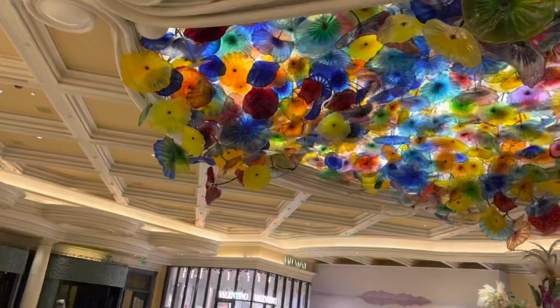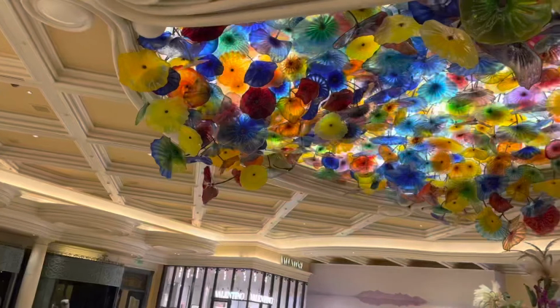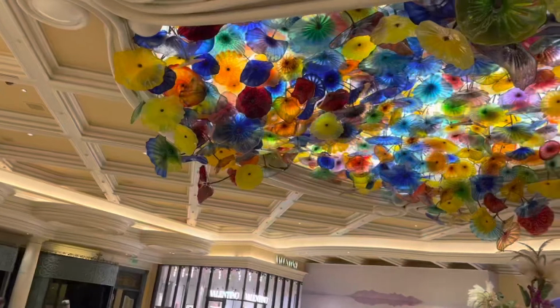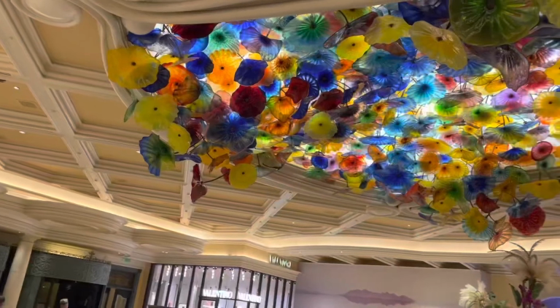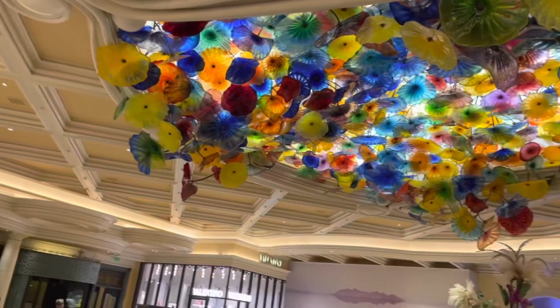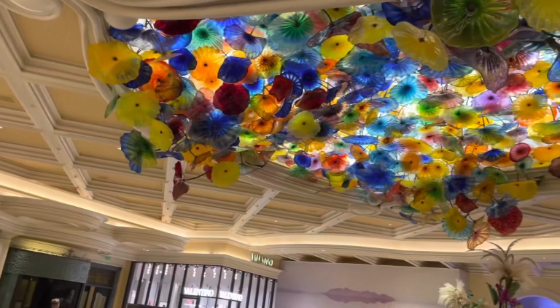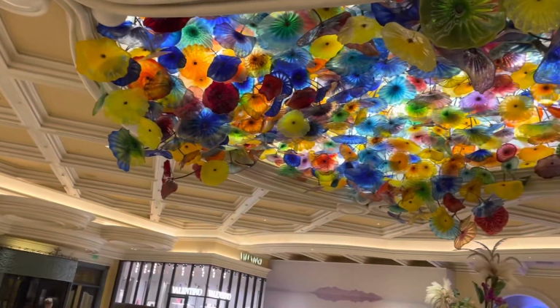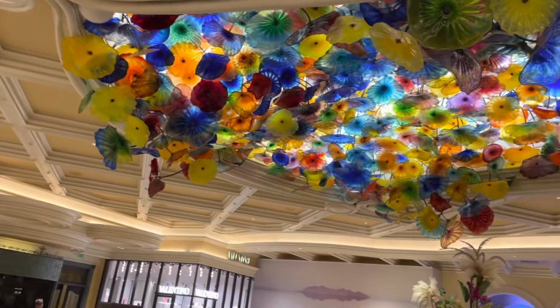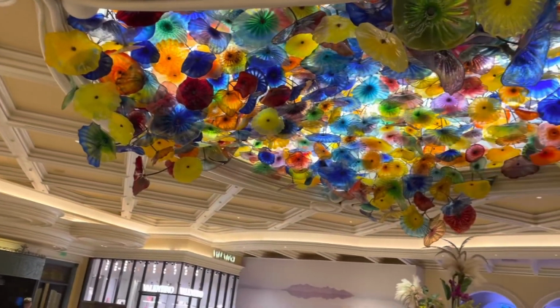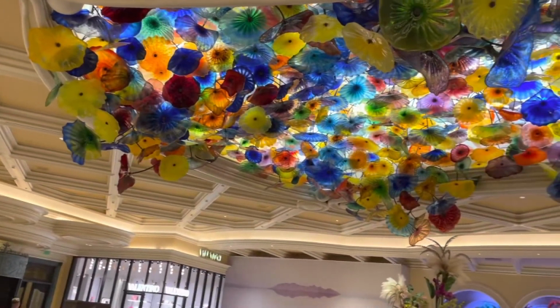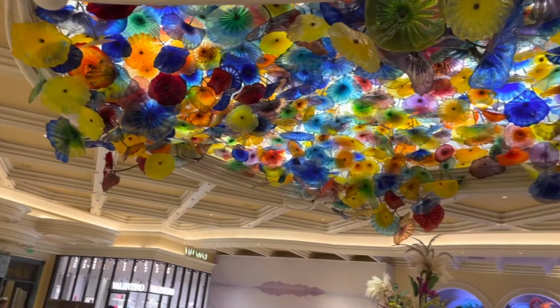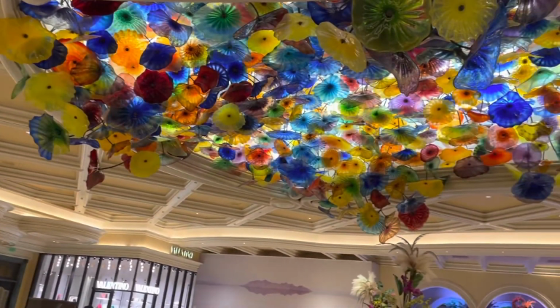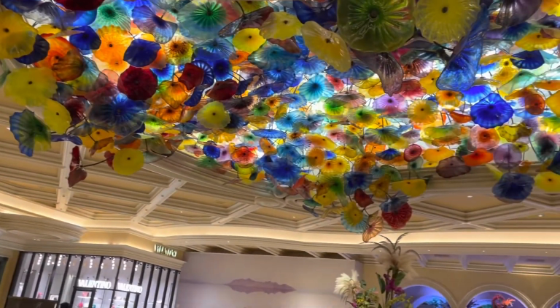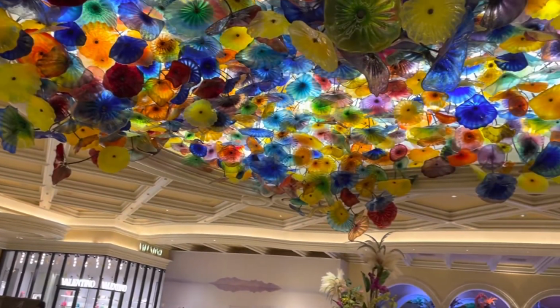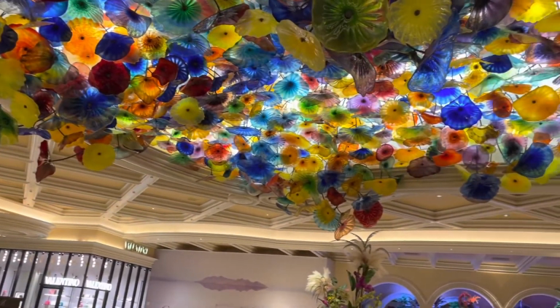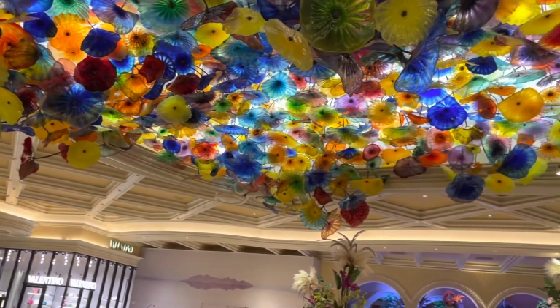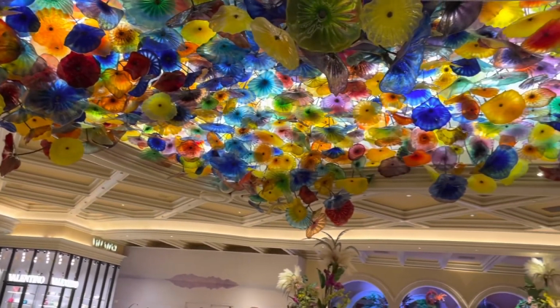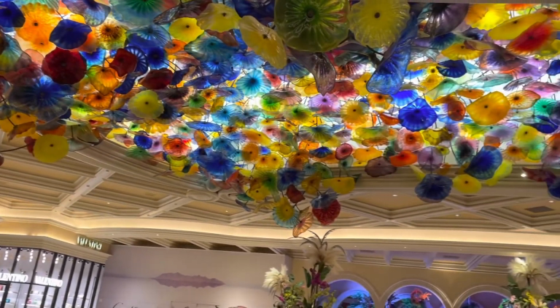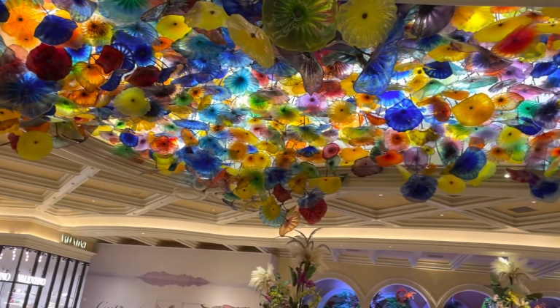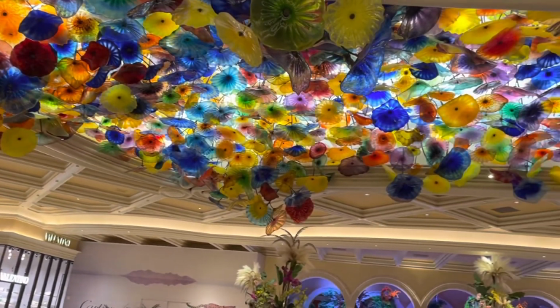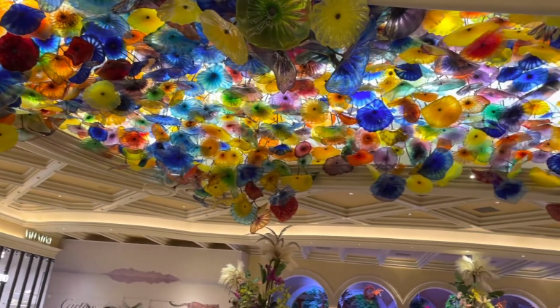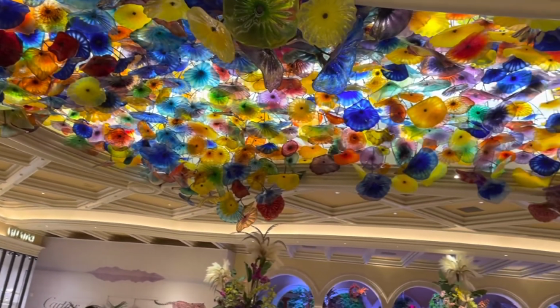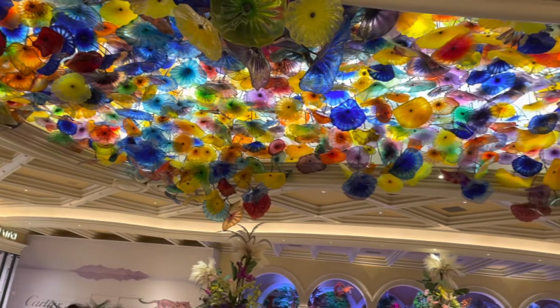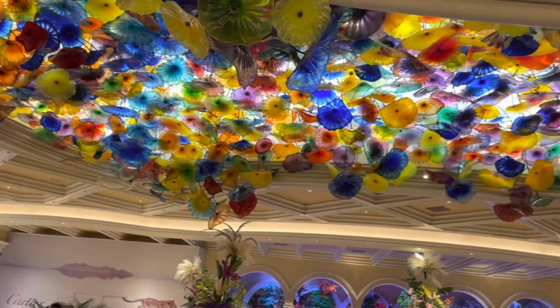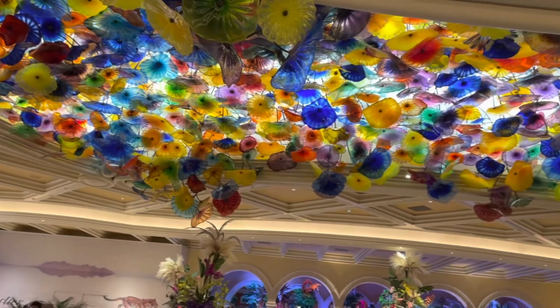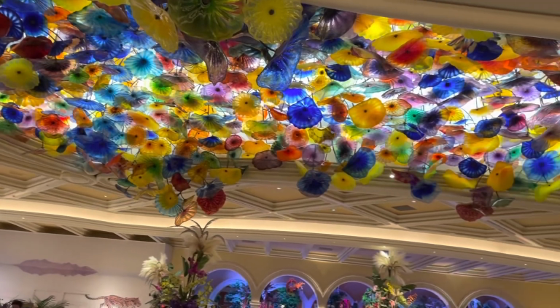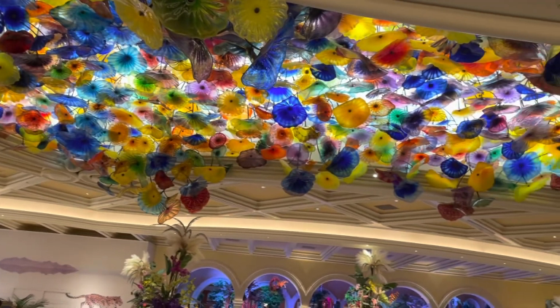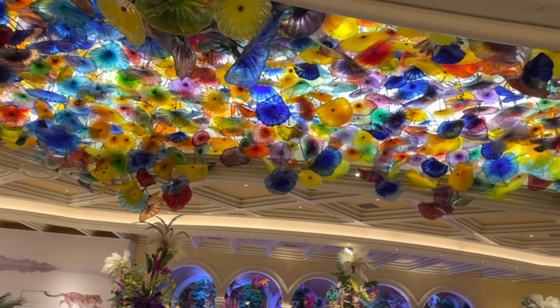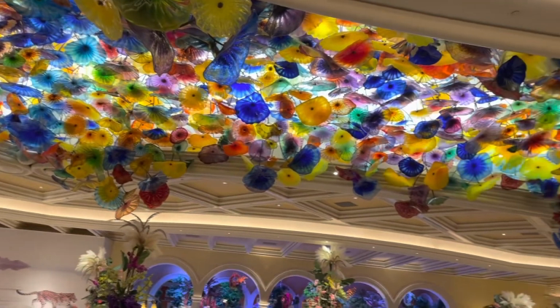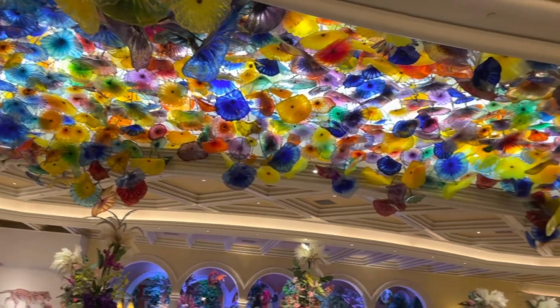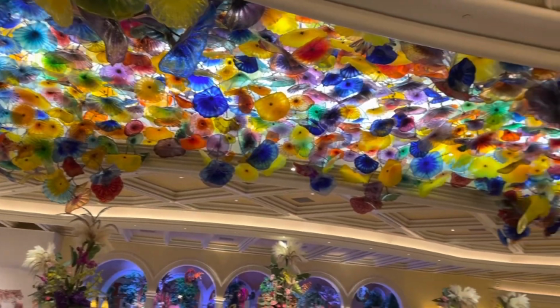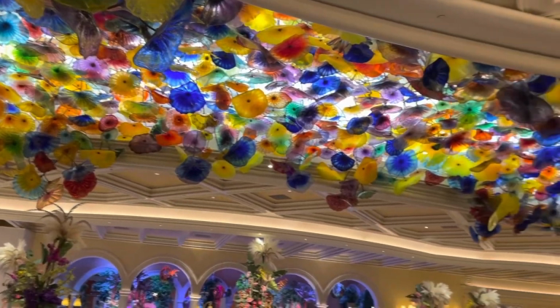Hello everyone, welcome to another video. Today I'll be showing you around the Bellagio Conservatory in Las Vegas.